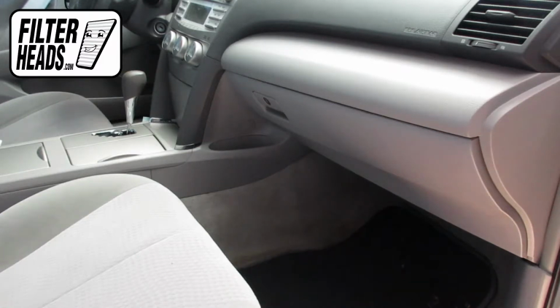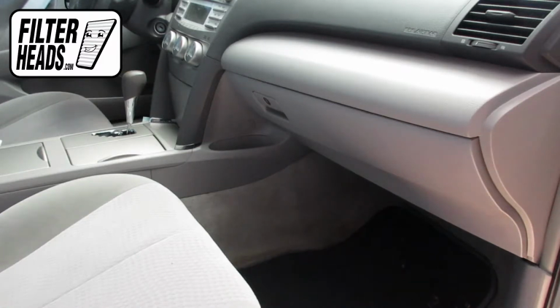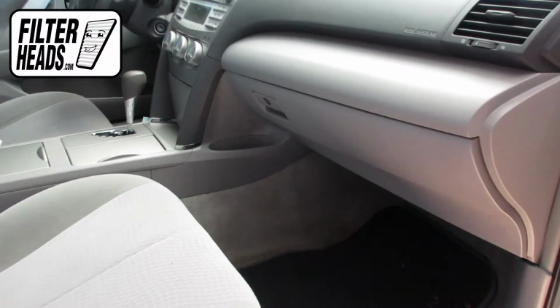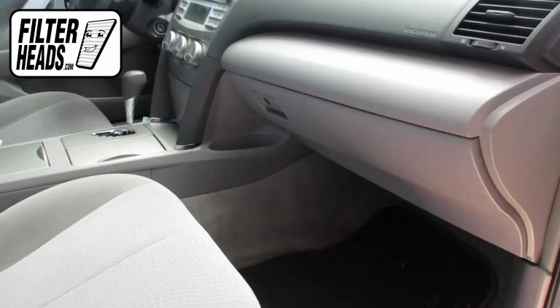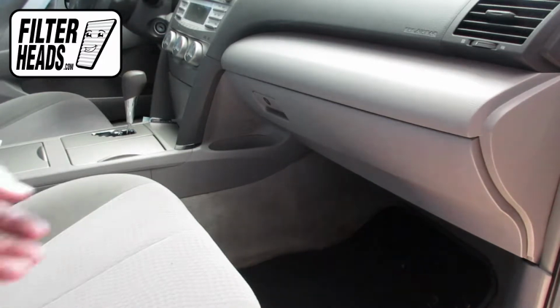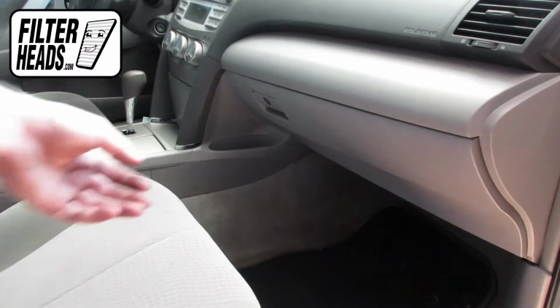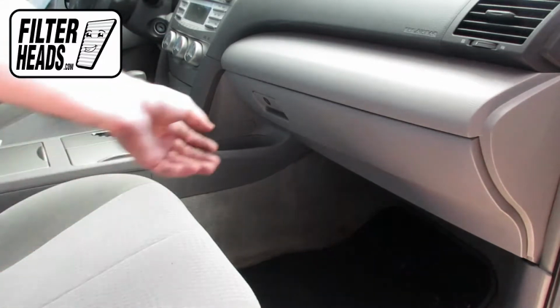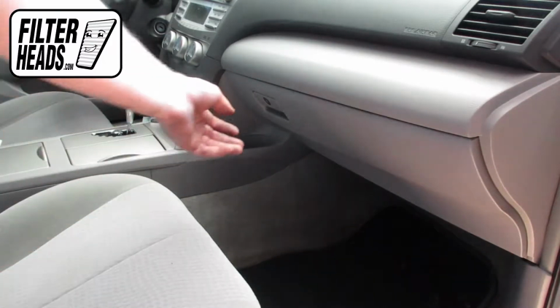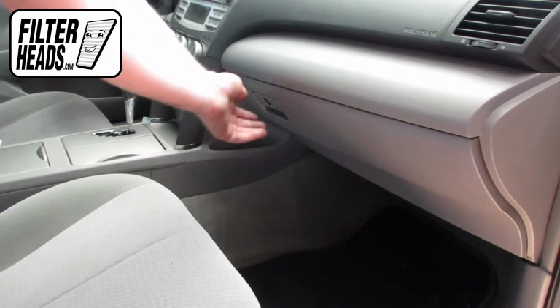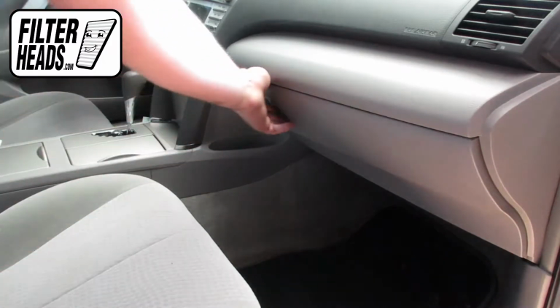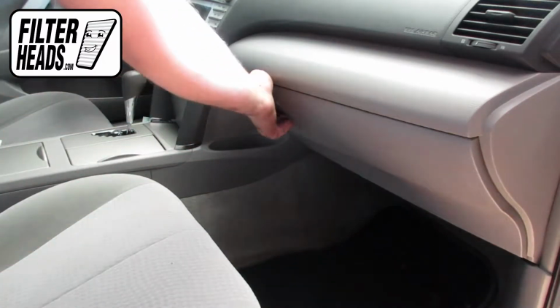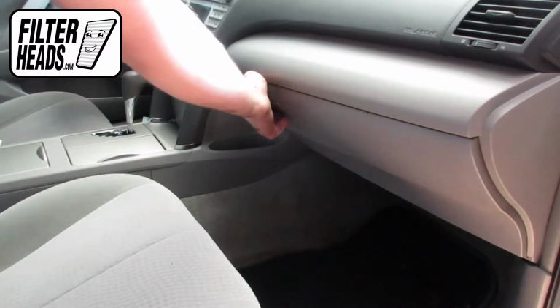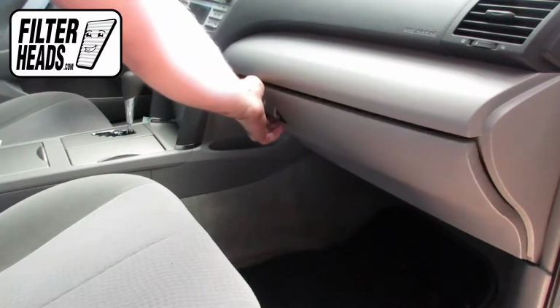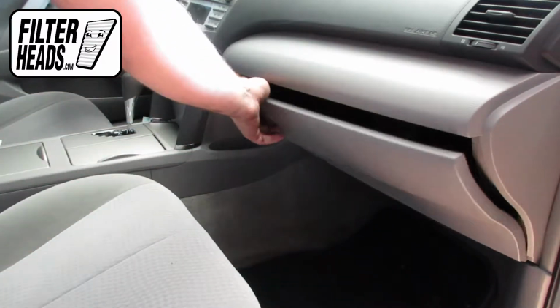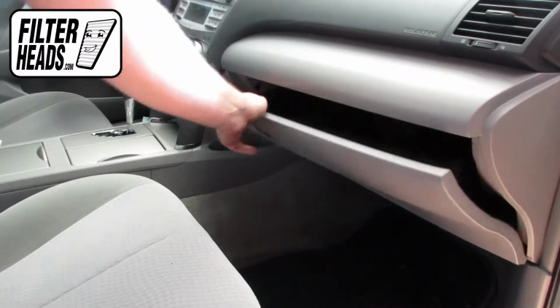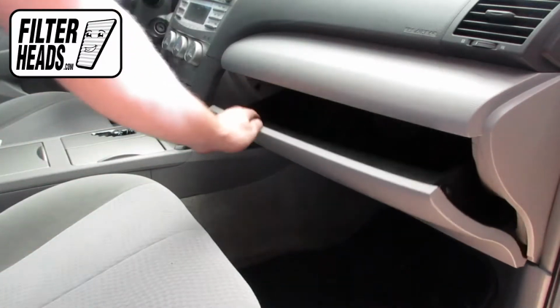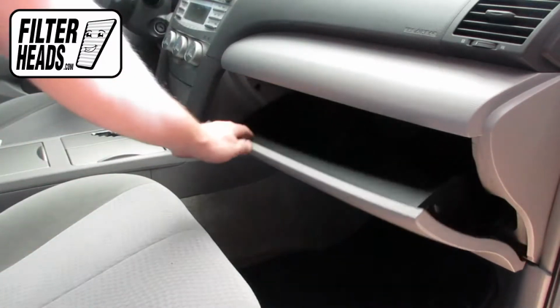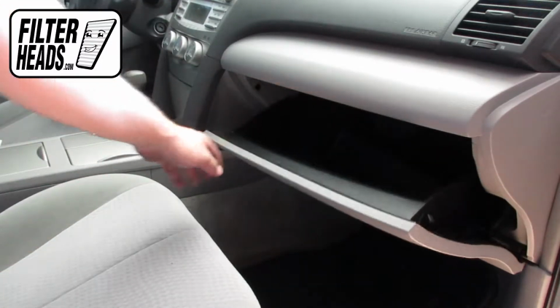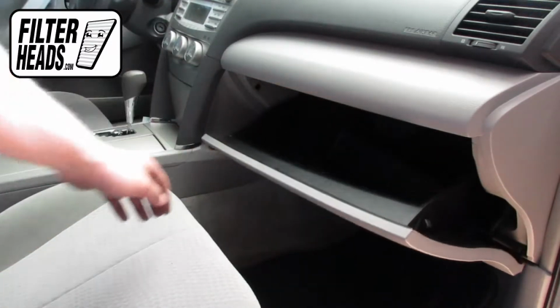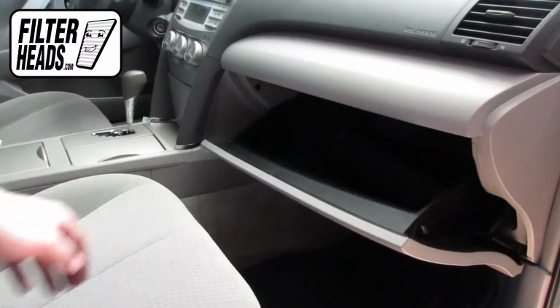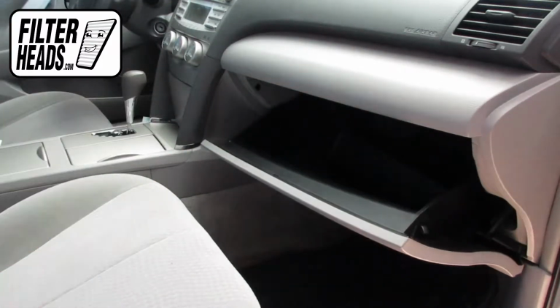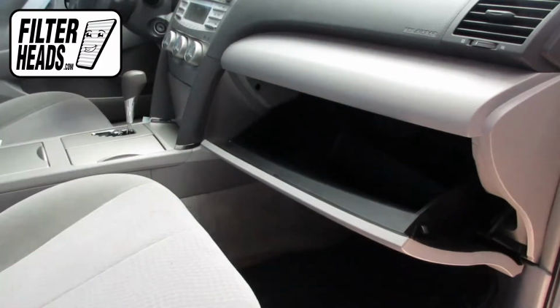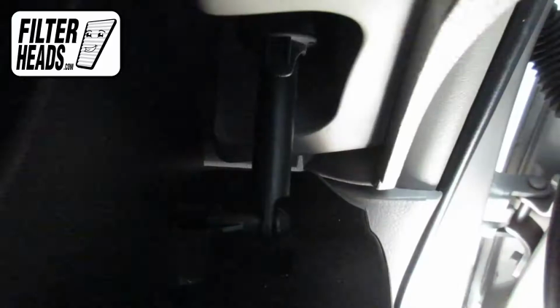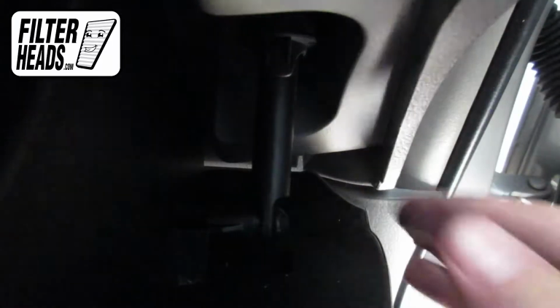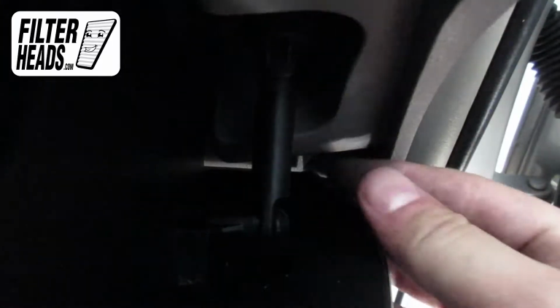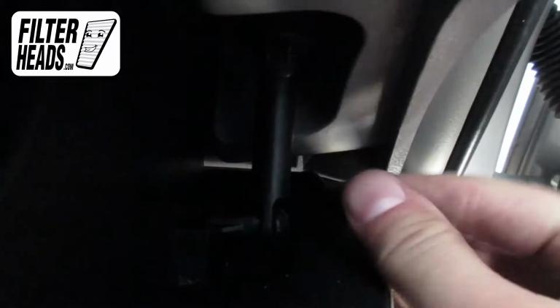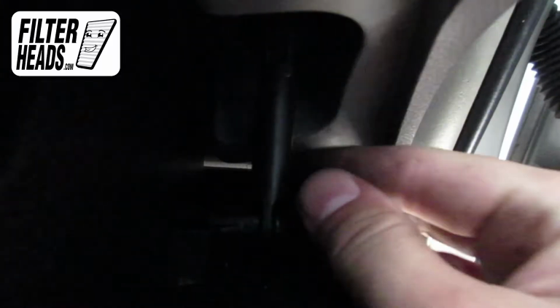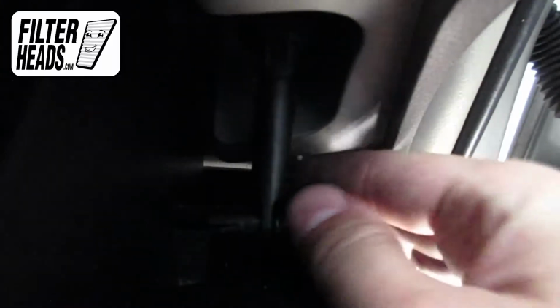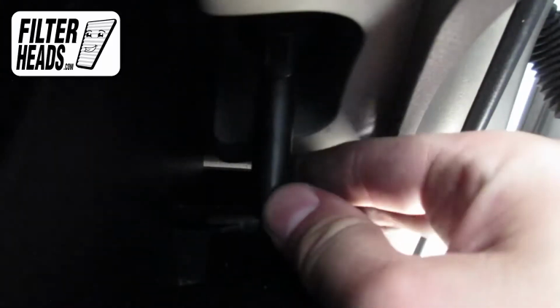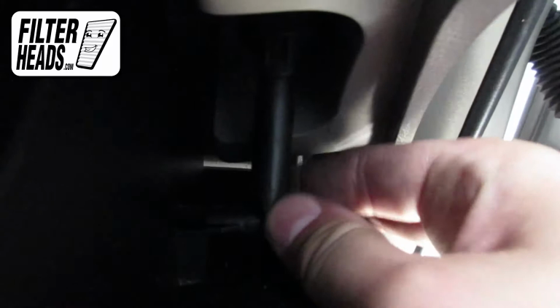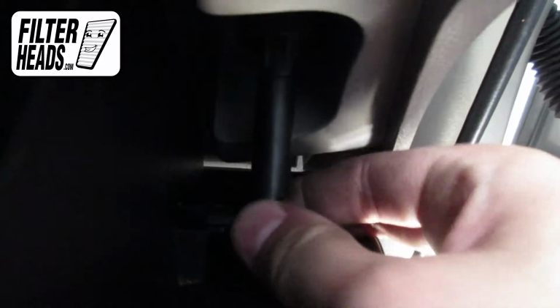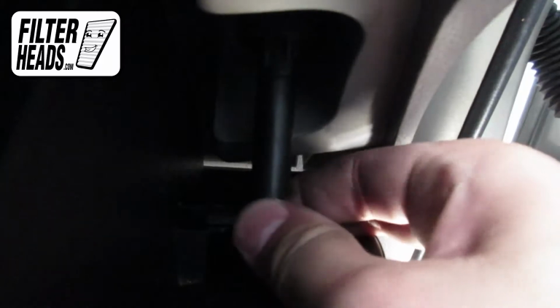Open the glove box. Unhook the dampener arm.